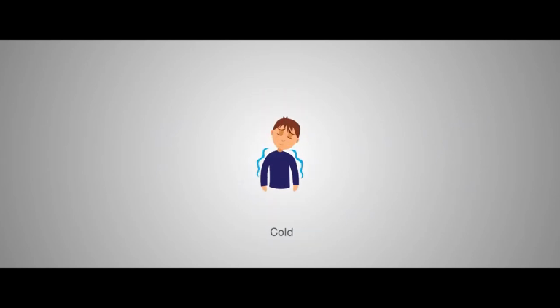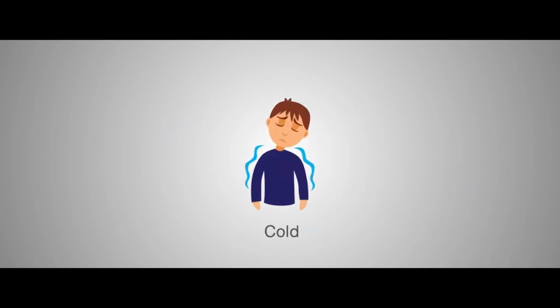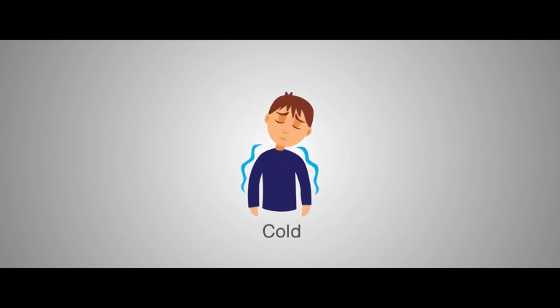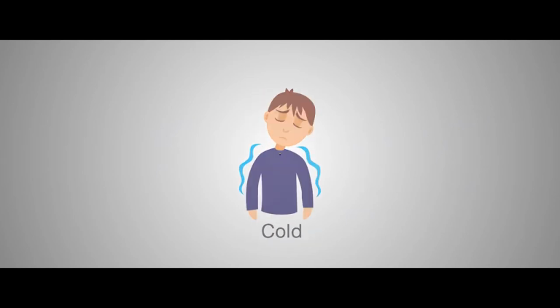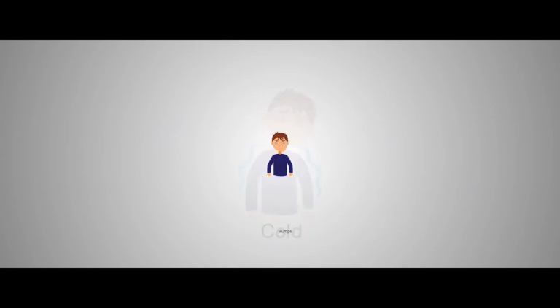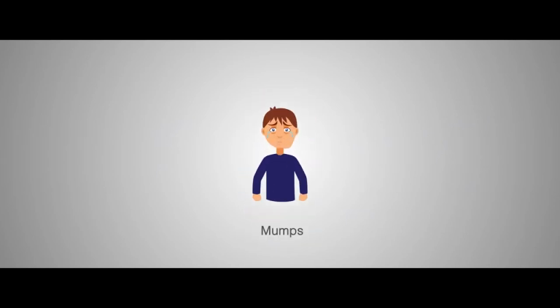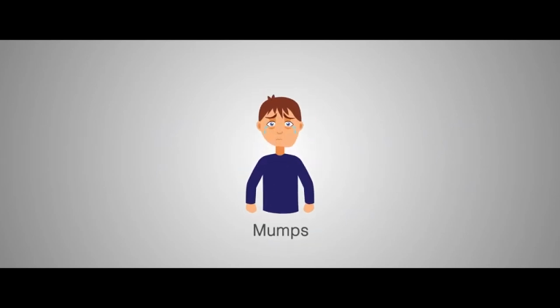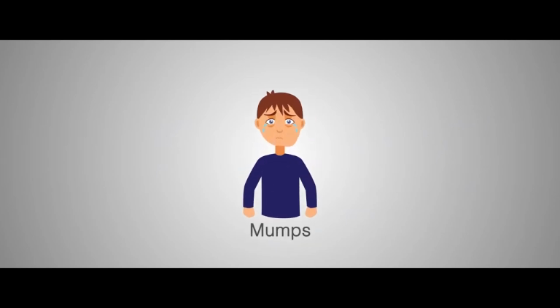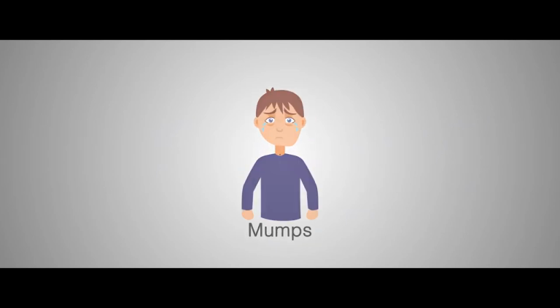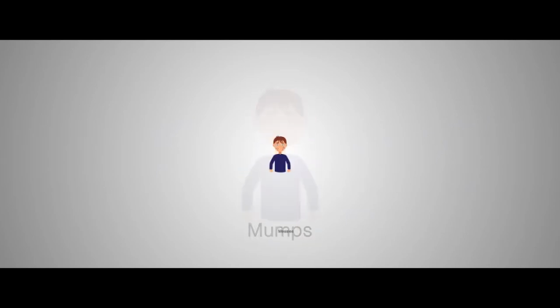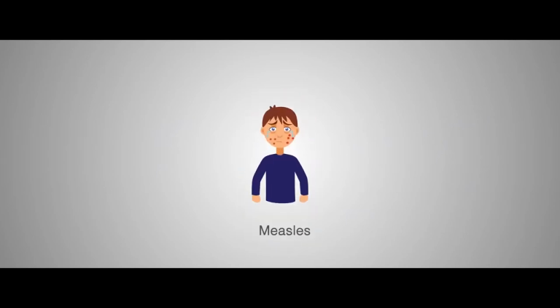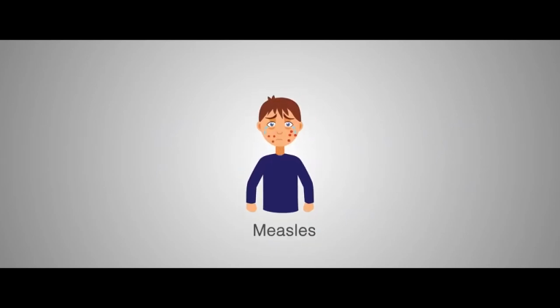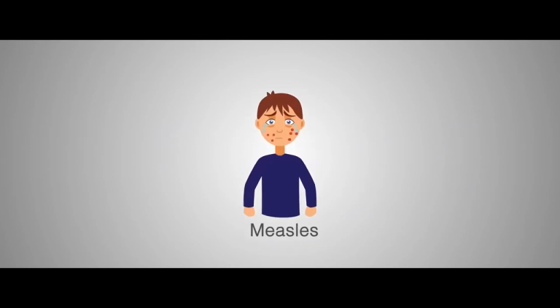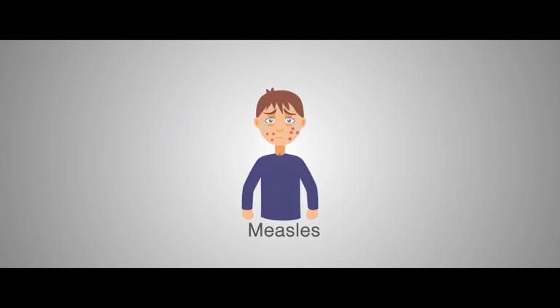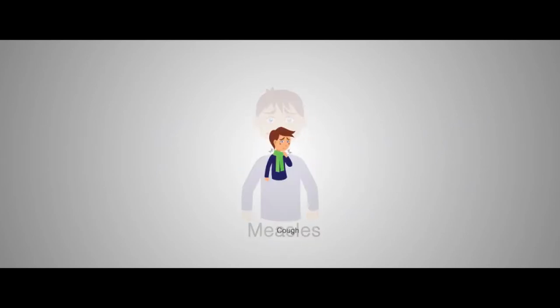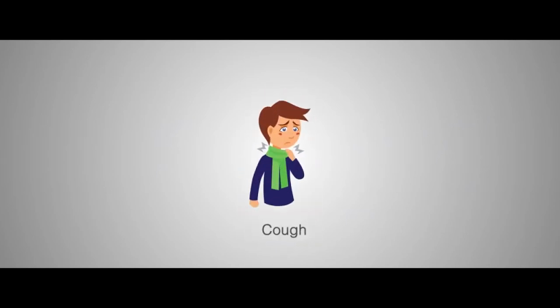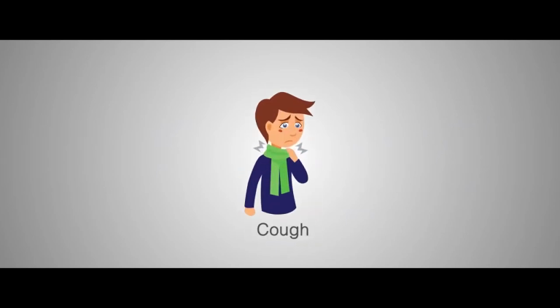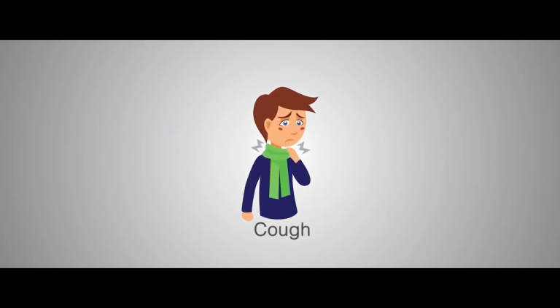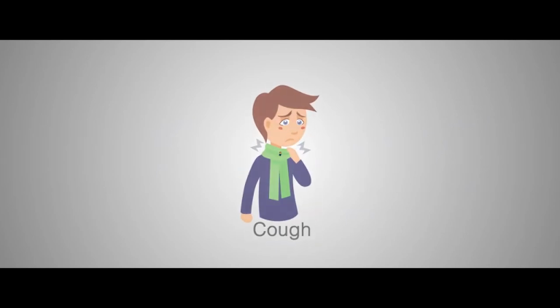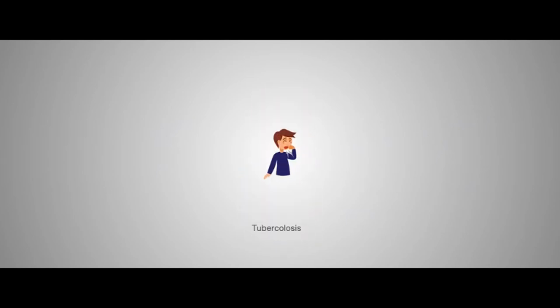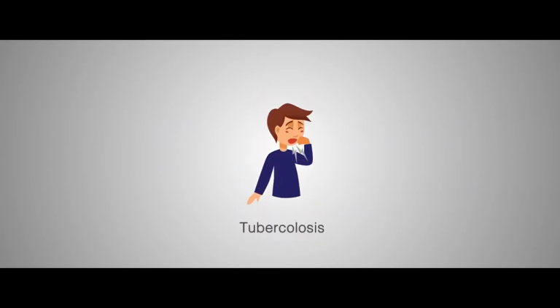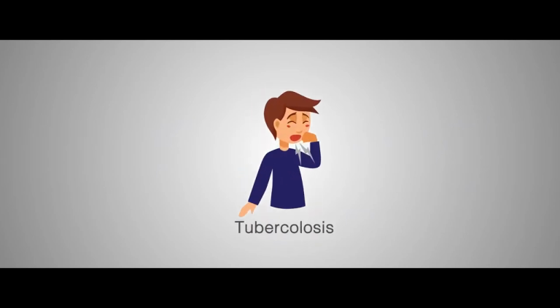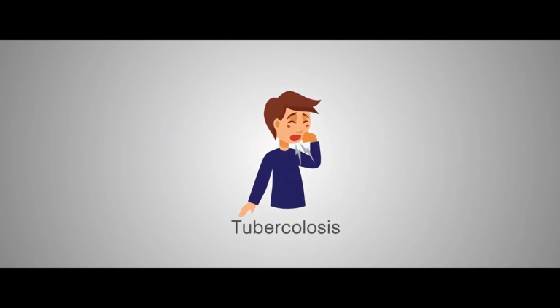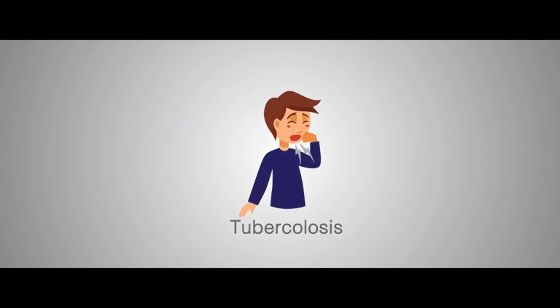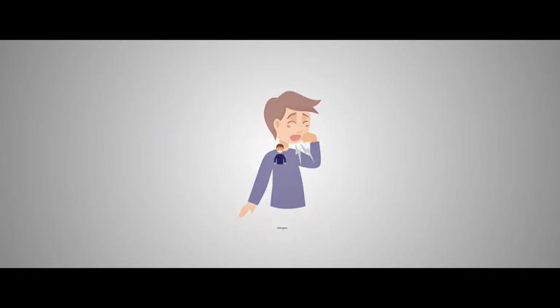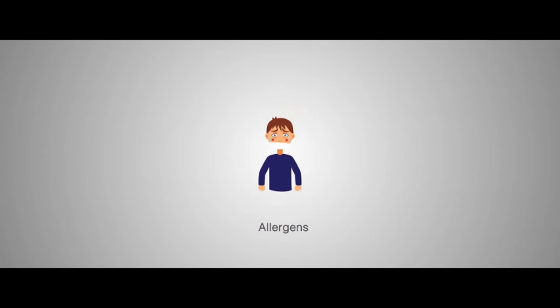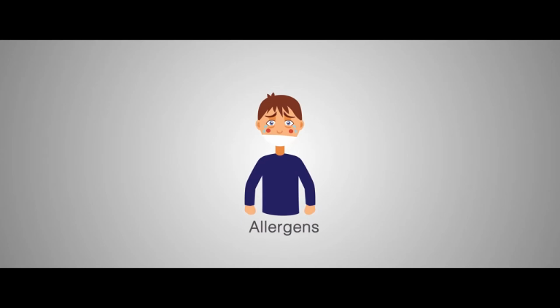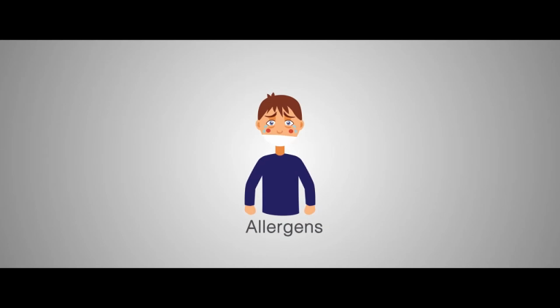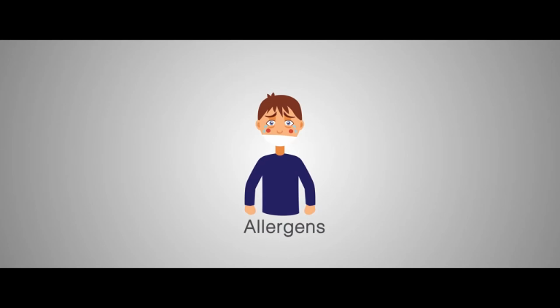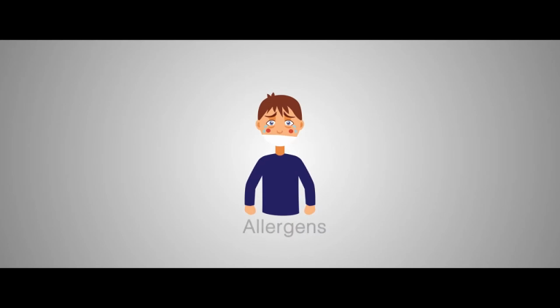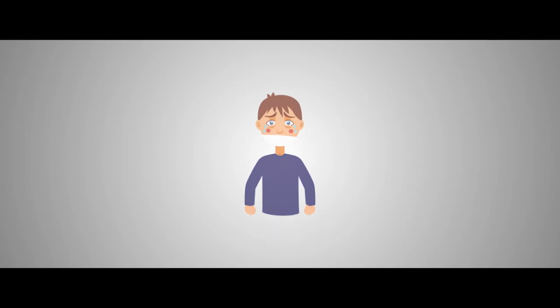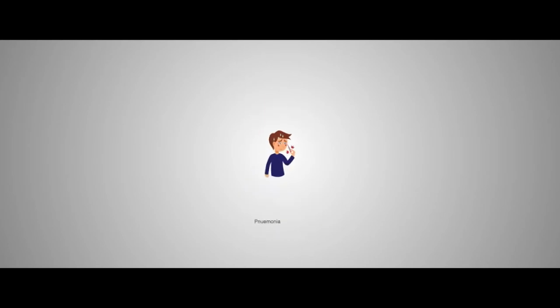viruses, and spores — which are the ultimate causes of different airborne diseases including influenza, cold, mumps, measles, cough, tuberculosis, allergens, and pneumonia.